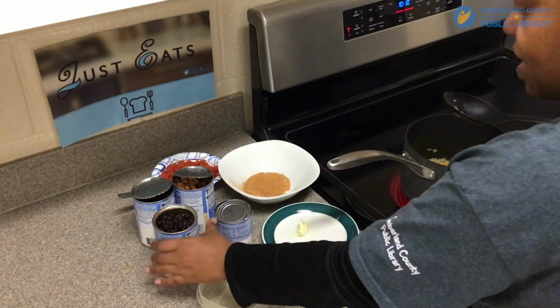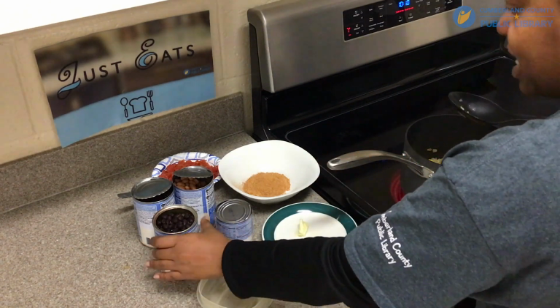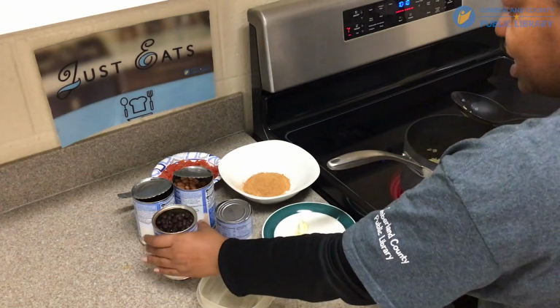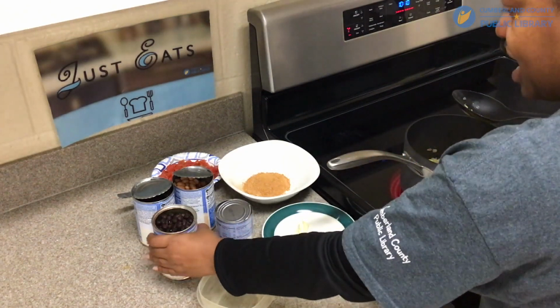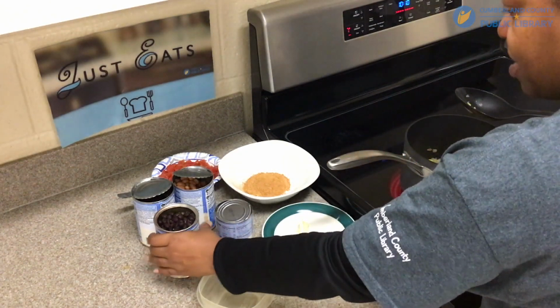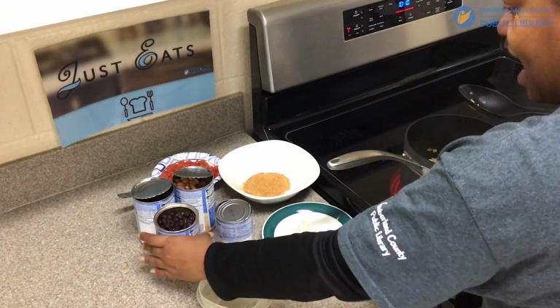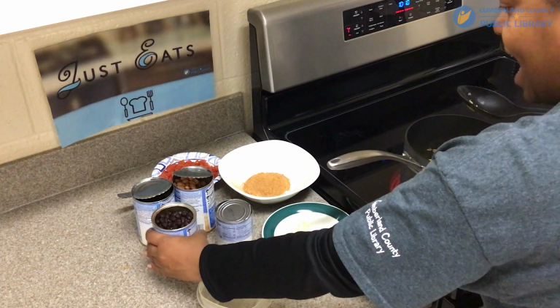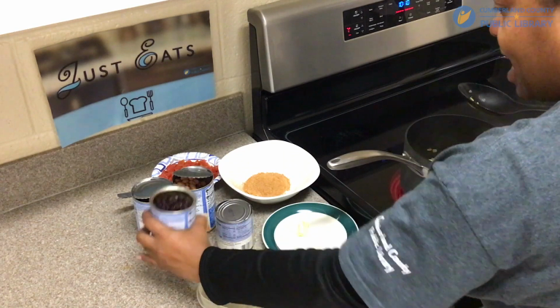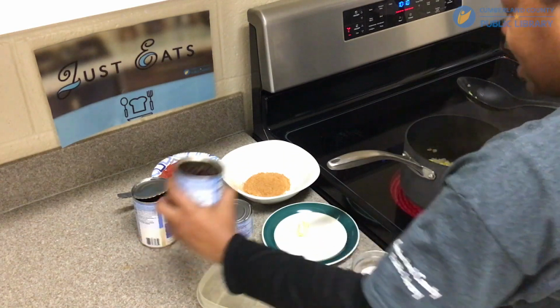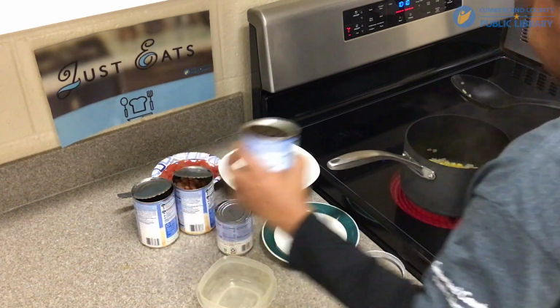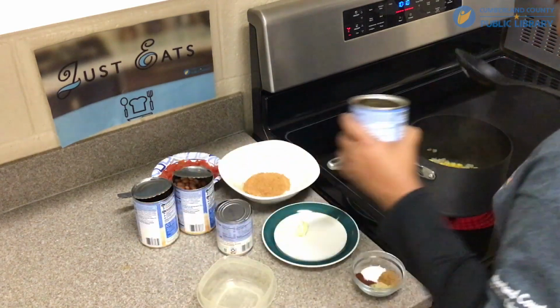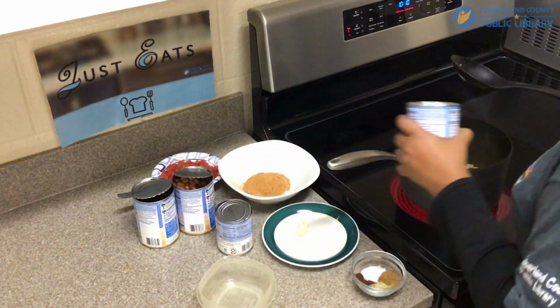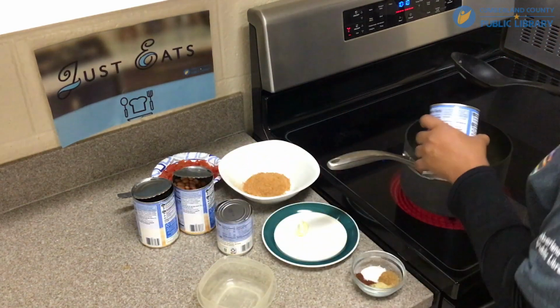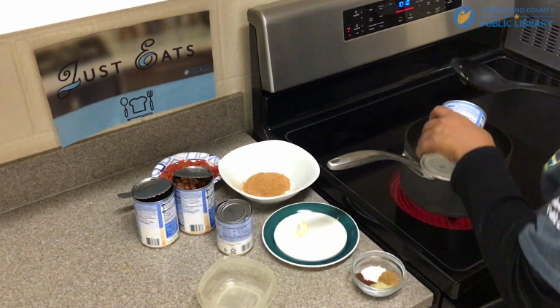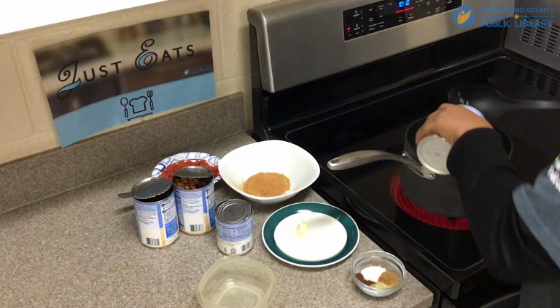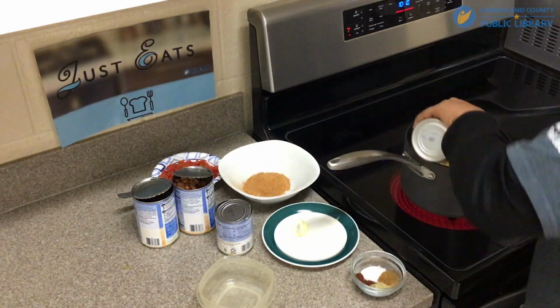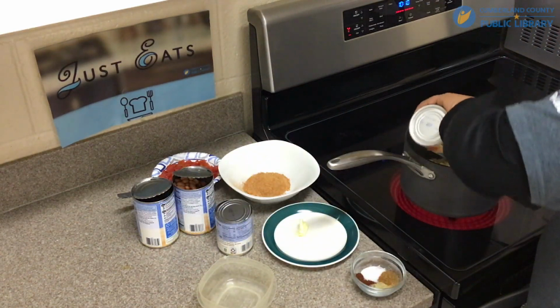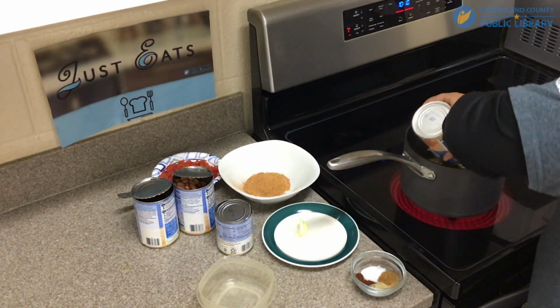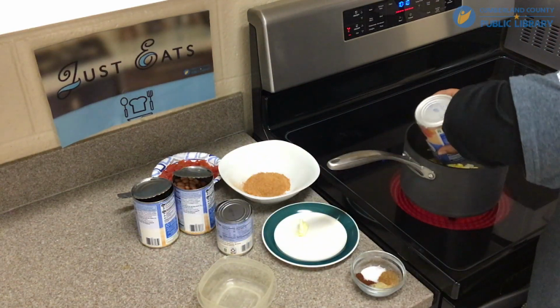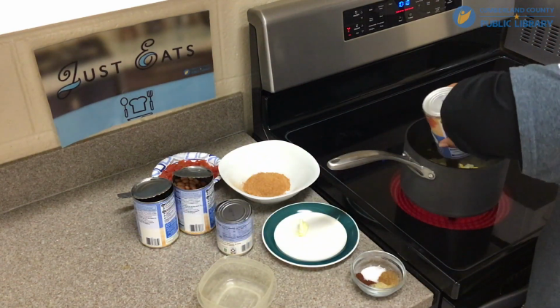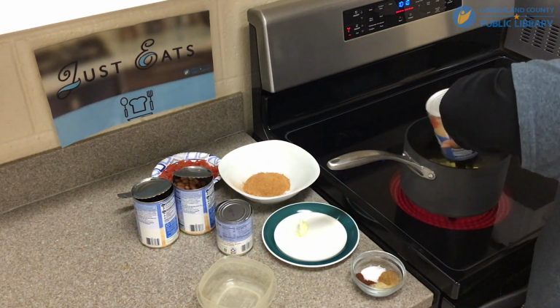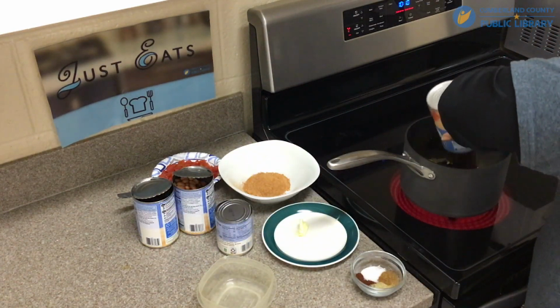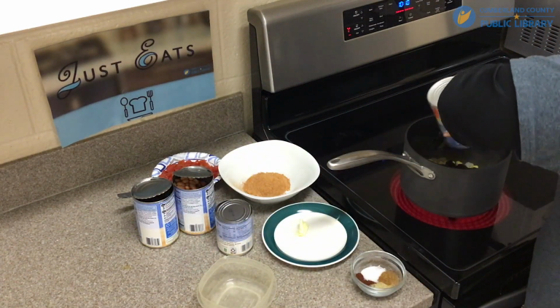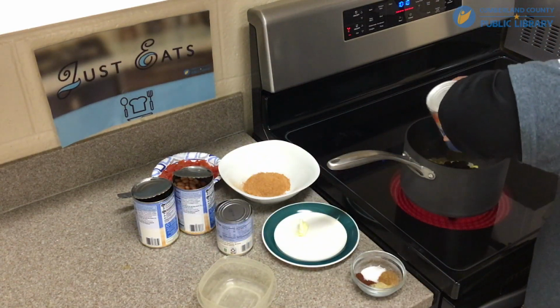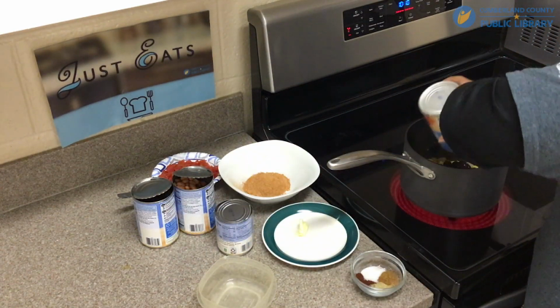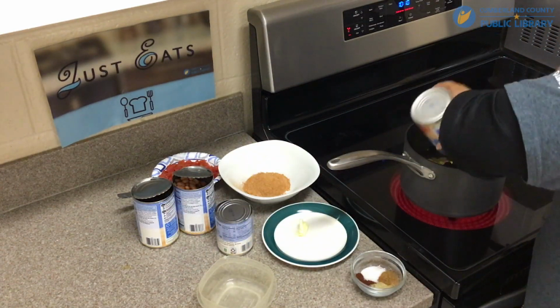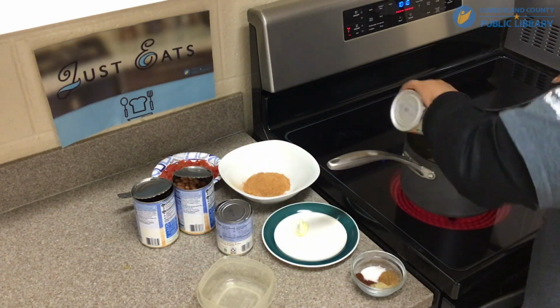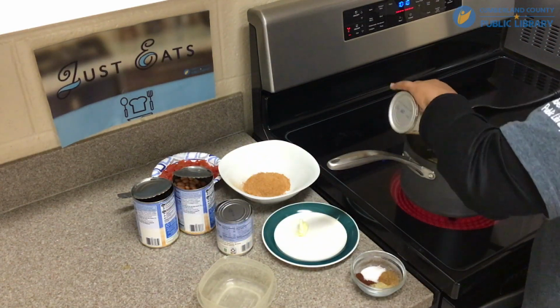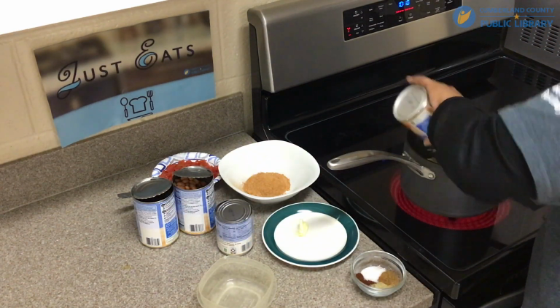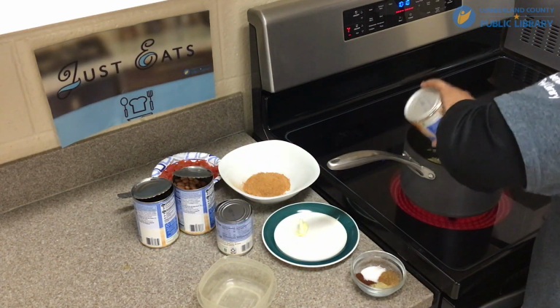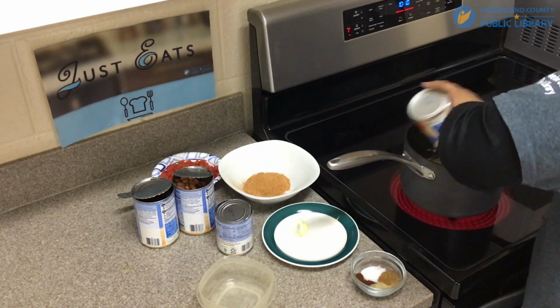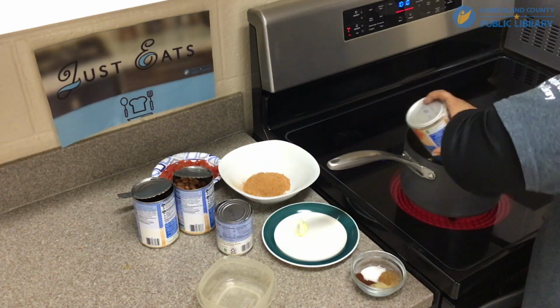The next thing I'm going to add is the black beans, which I've drained.